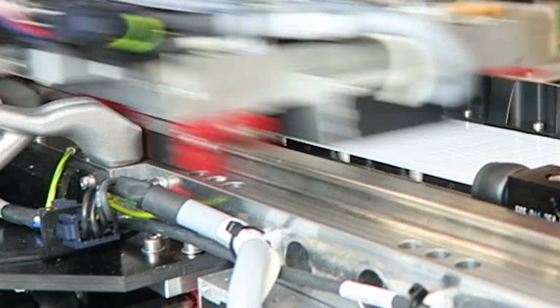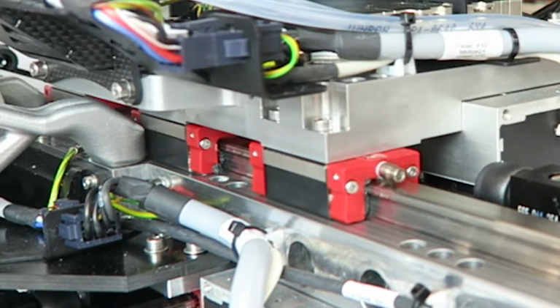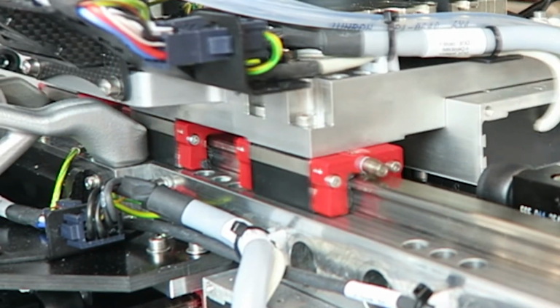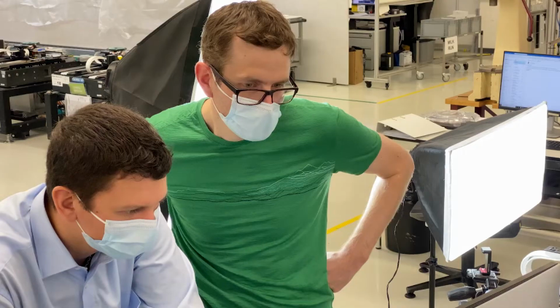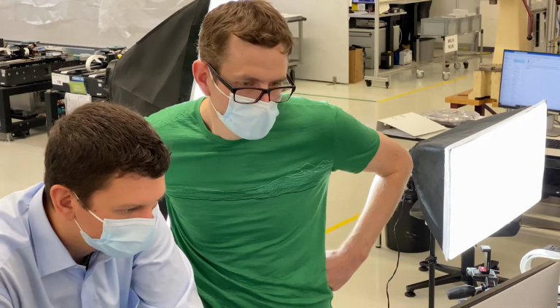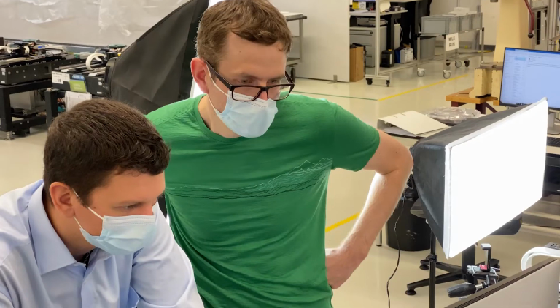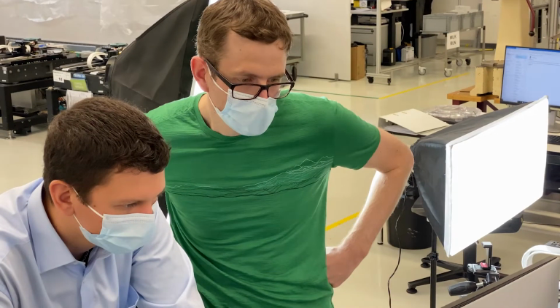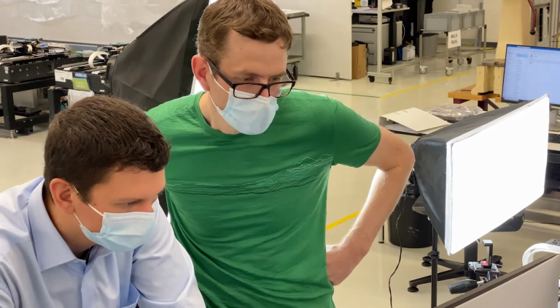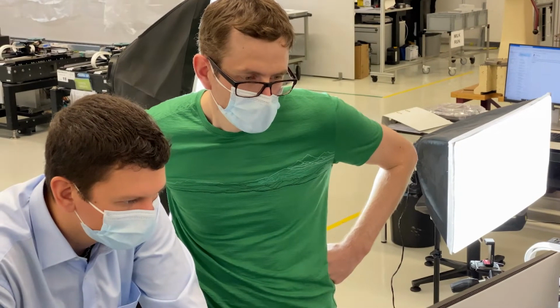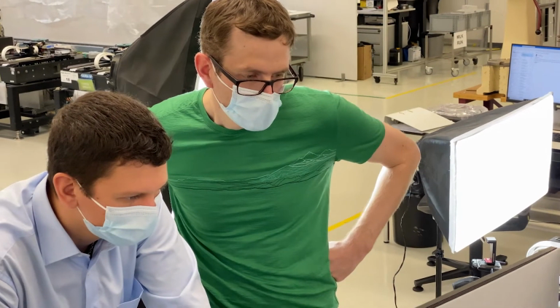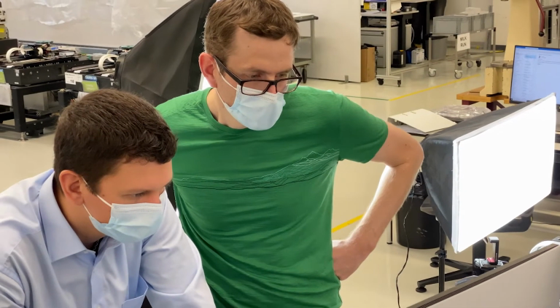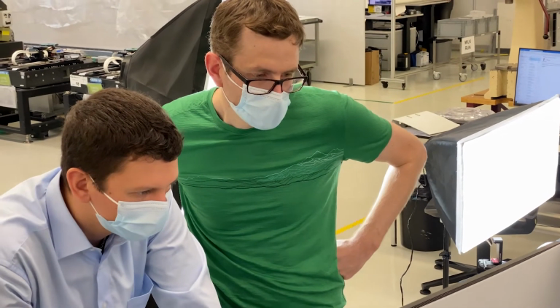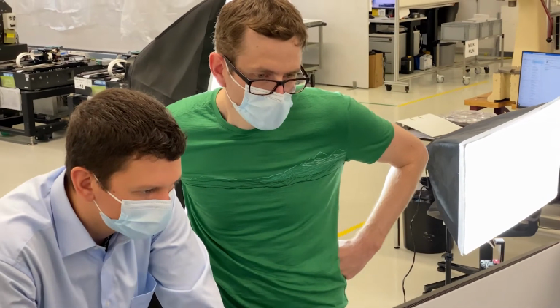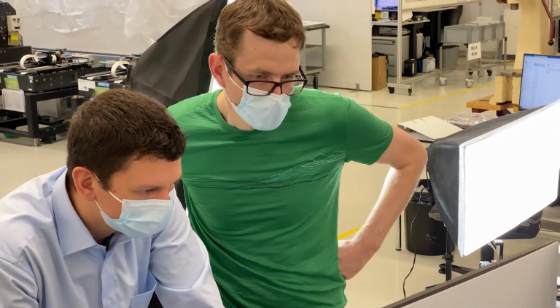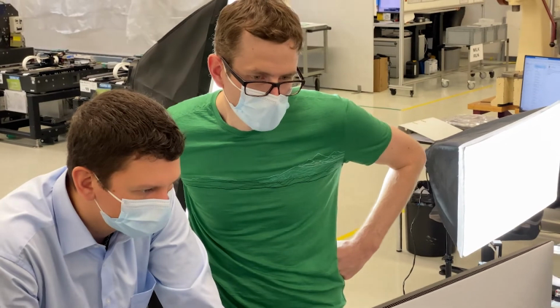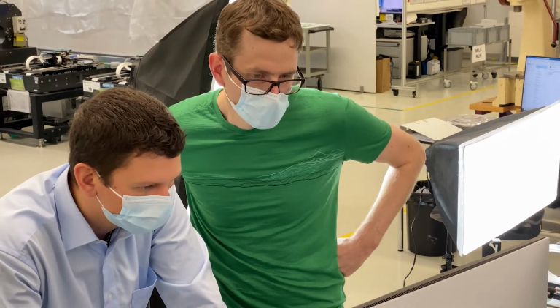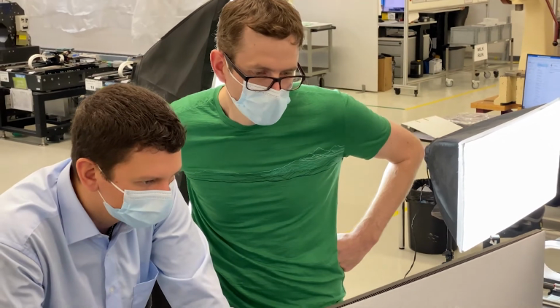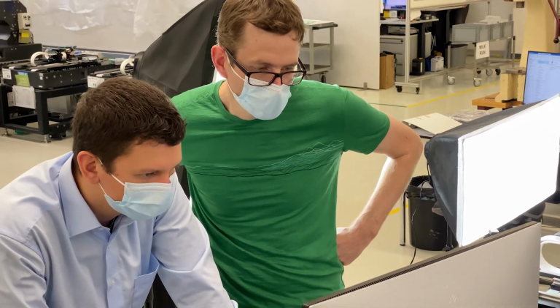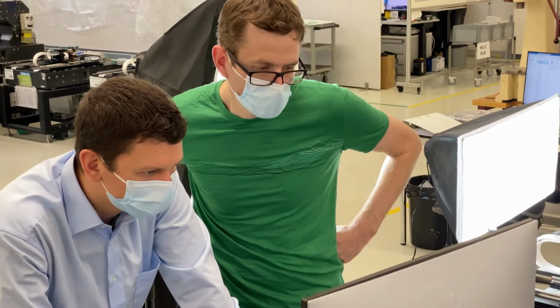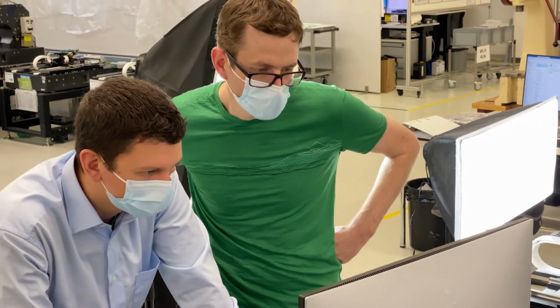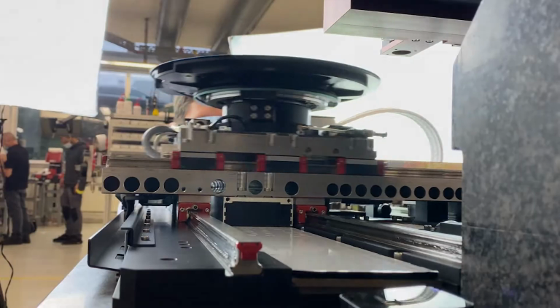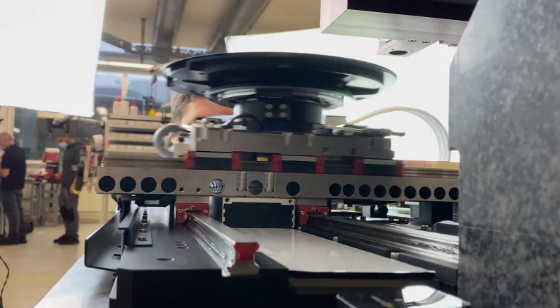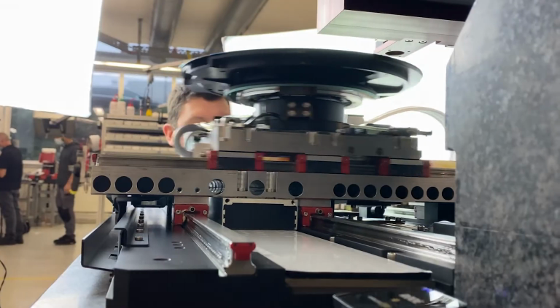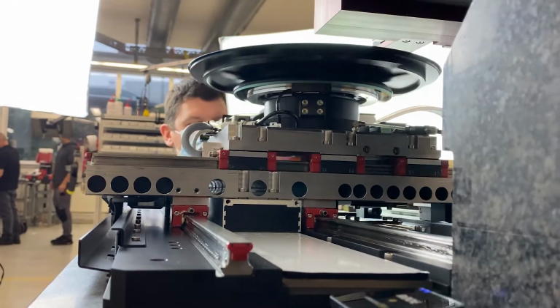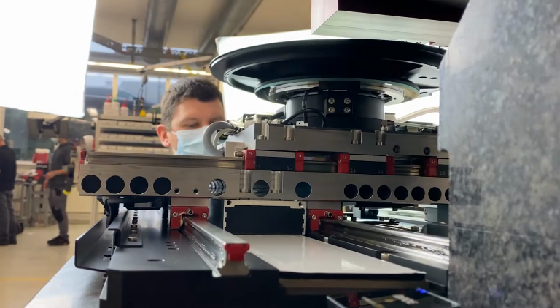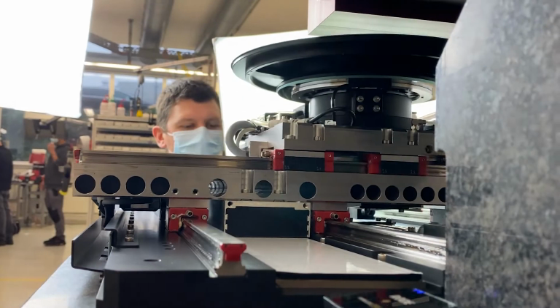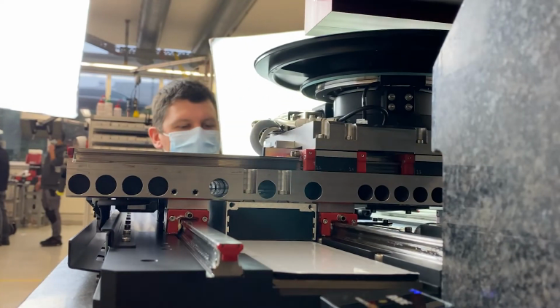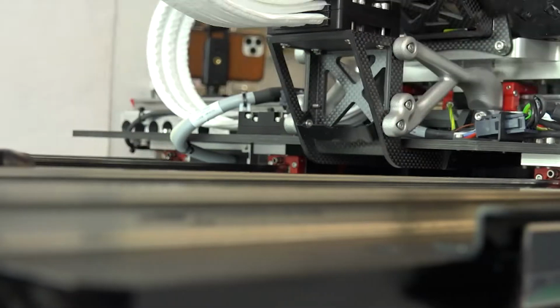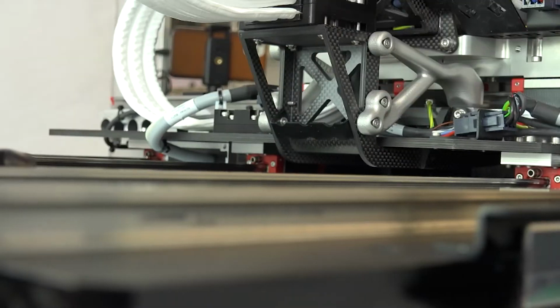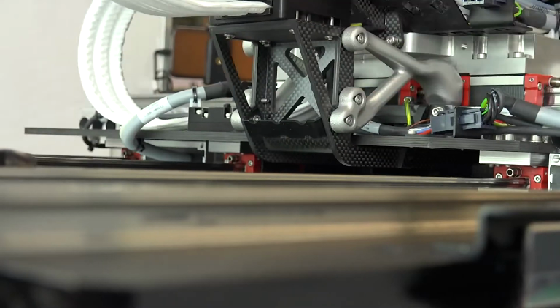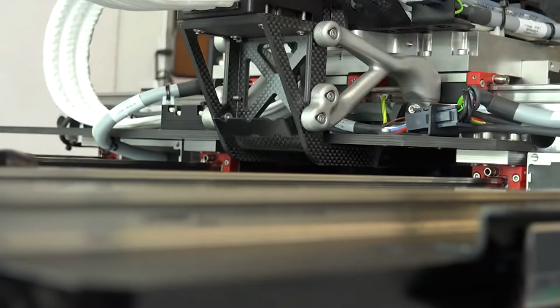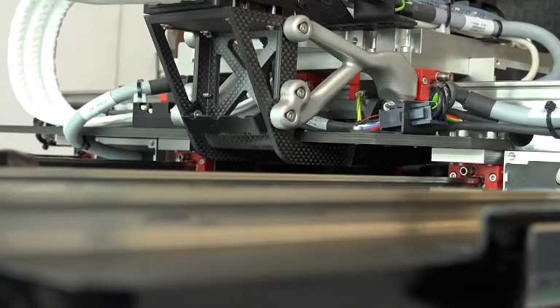It's something incredible that excites me about engineering, that you can build almost anything you can imagine.